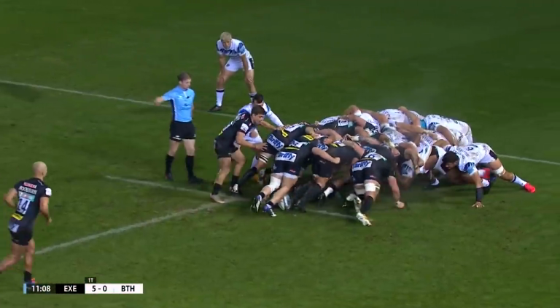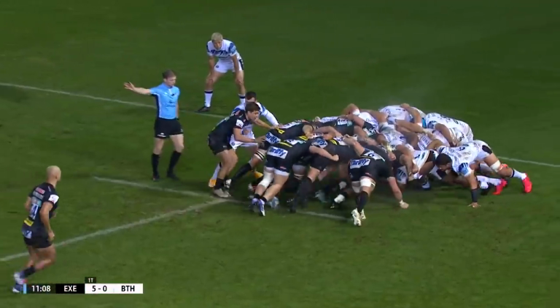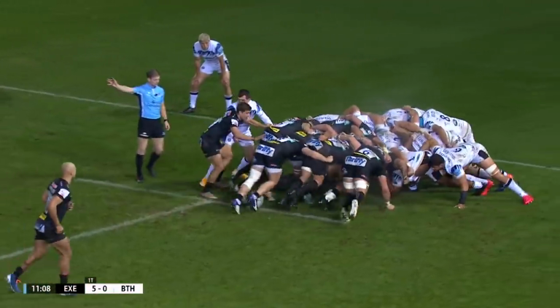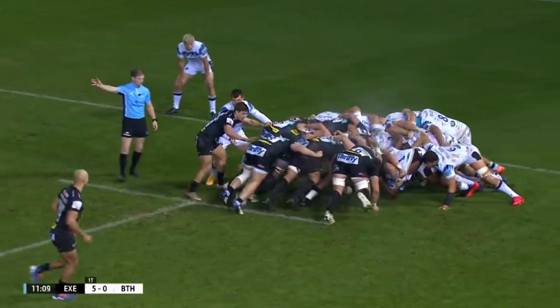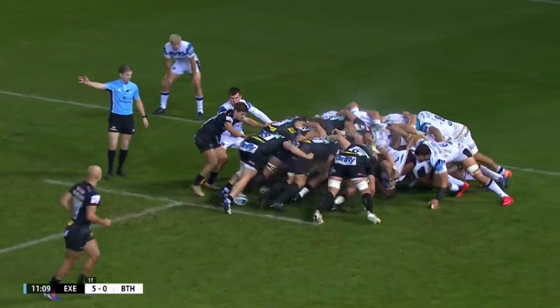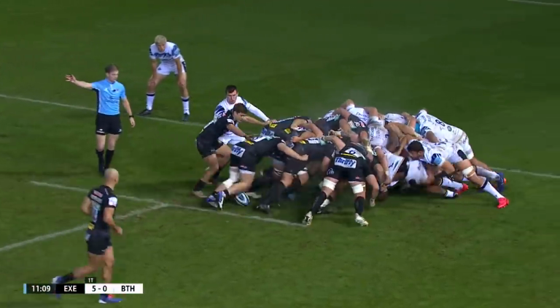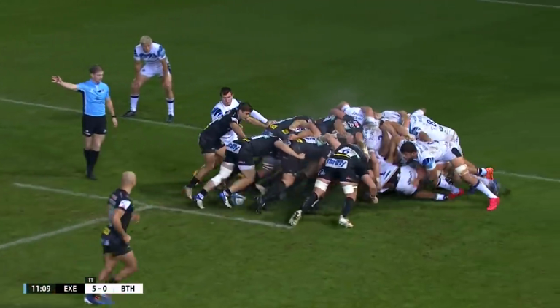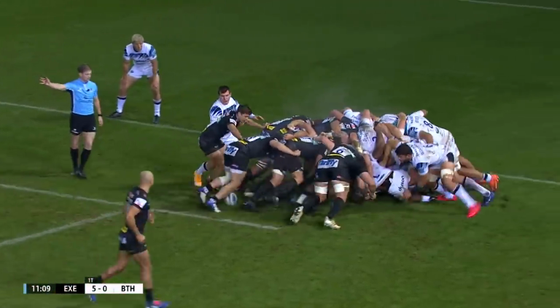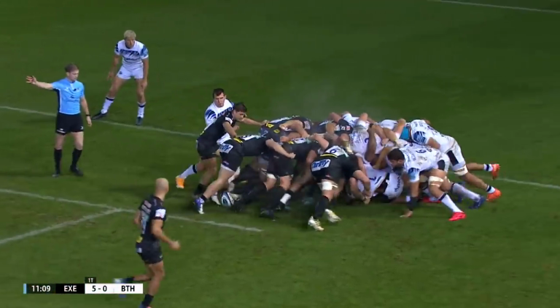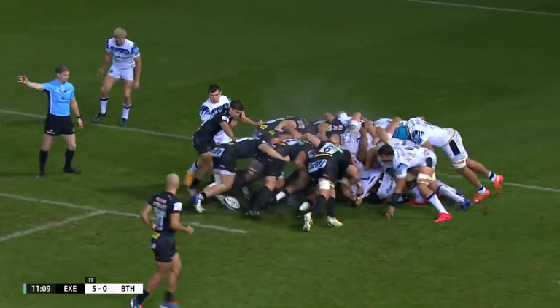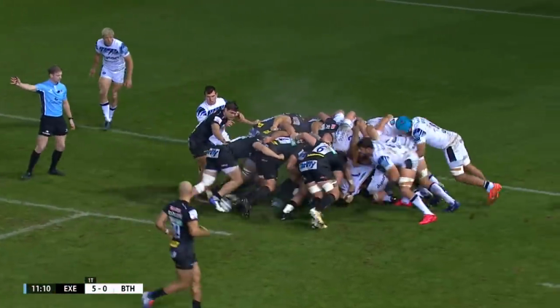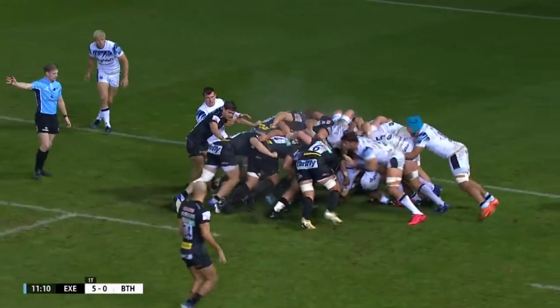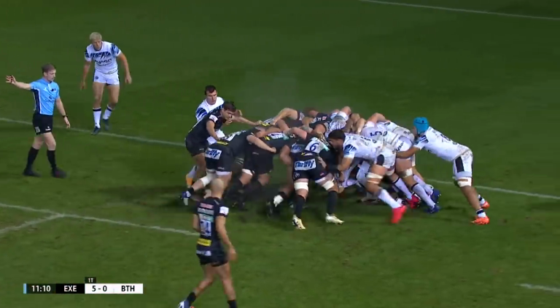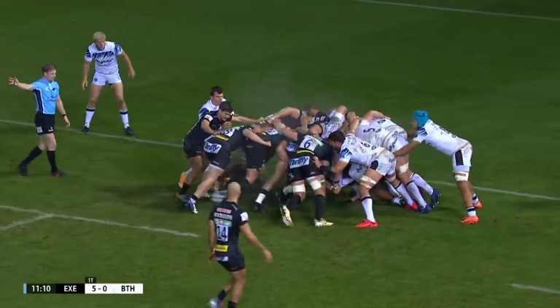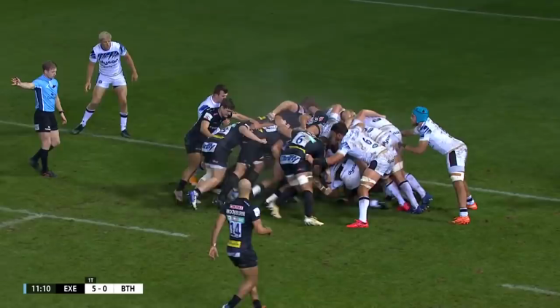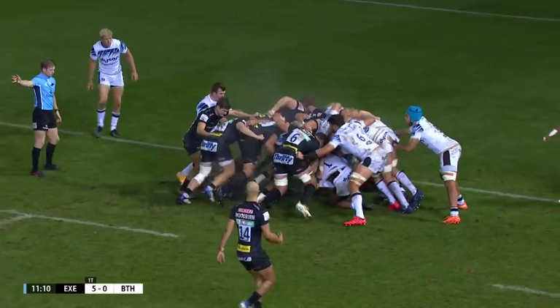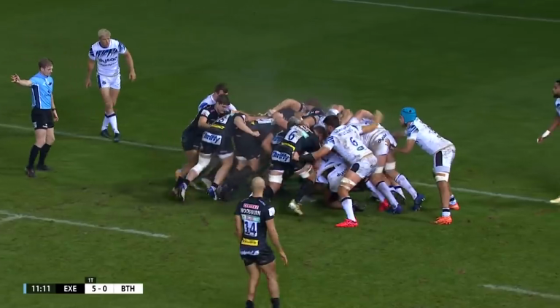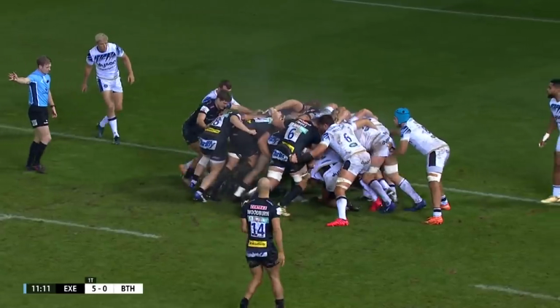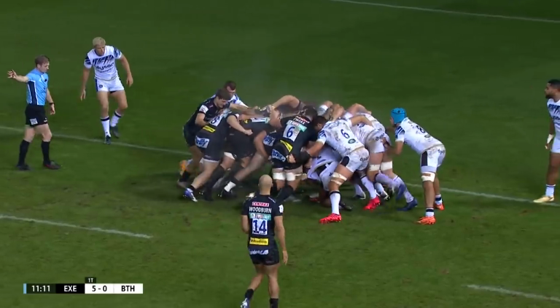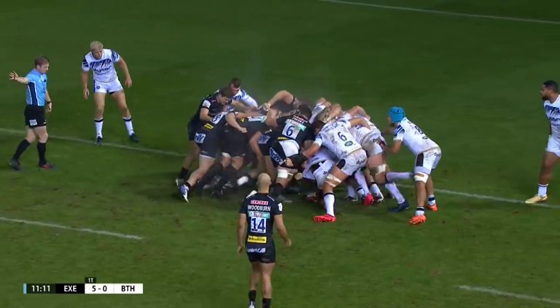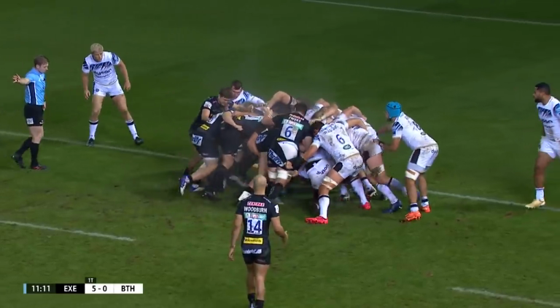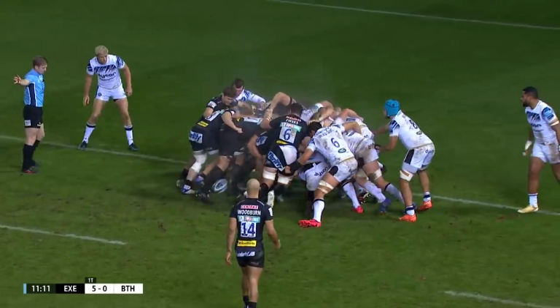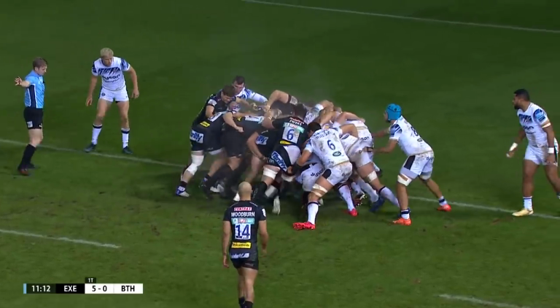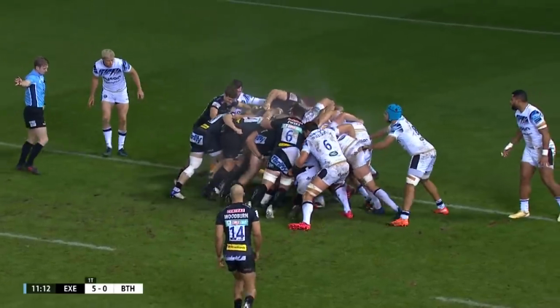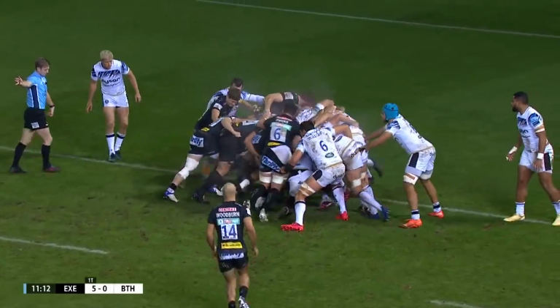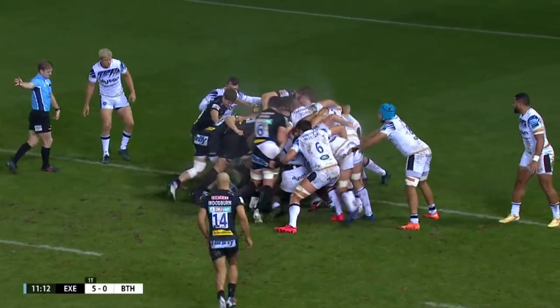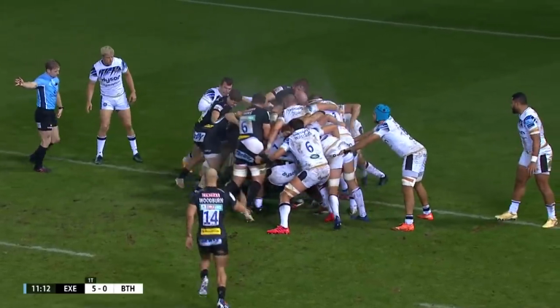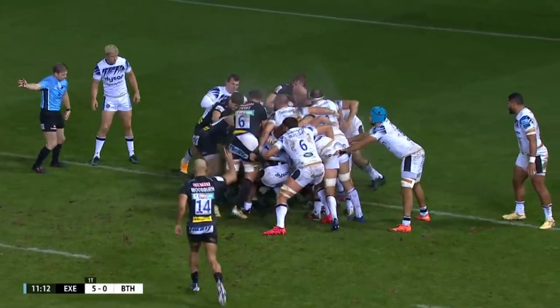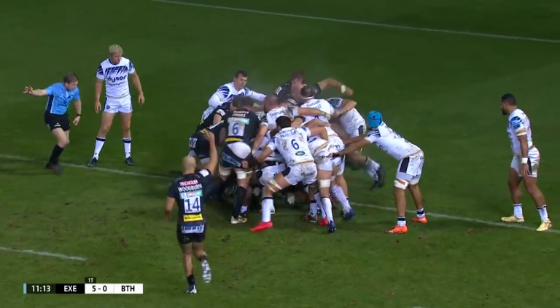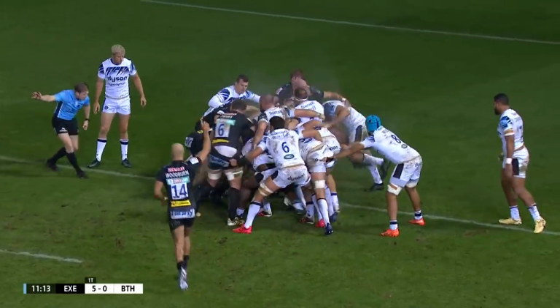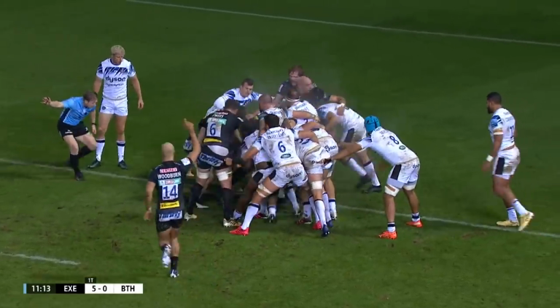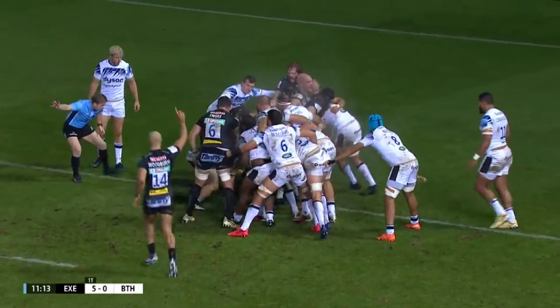From this sort of range, if you don't scrimmage well against them, then you're going to be in trouble.